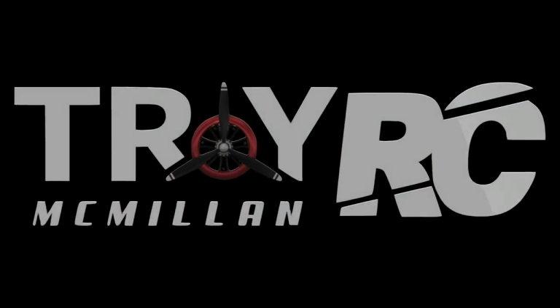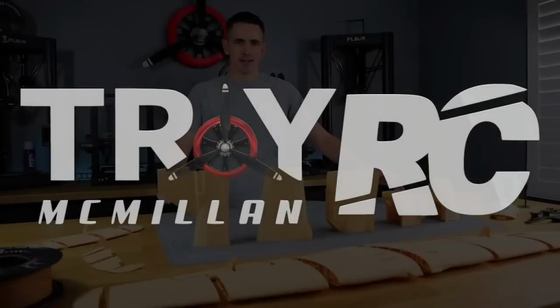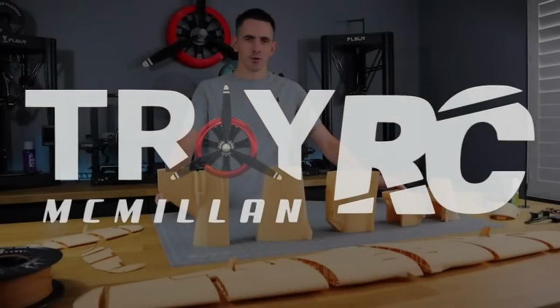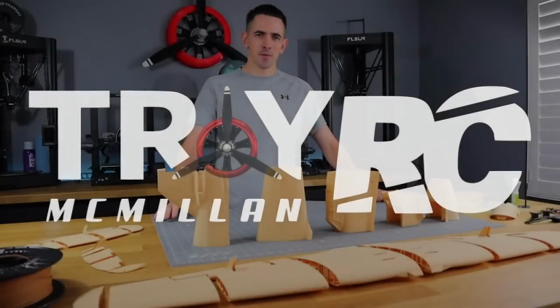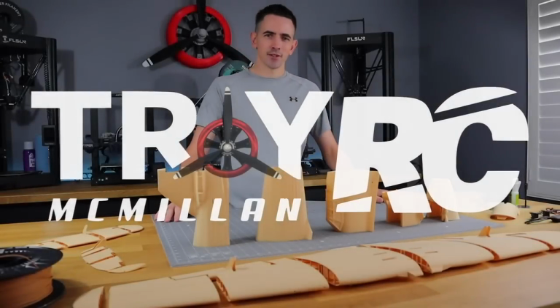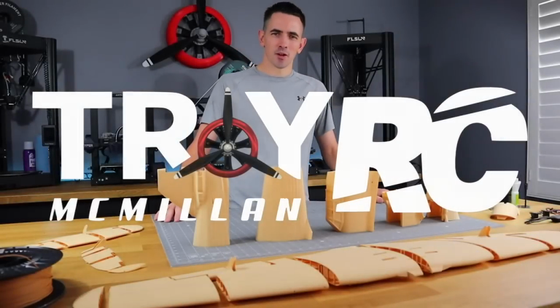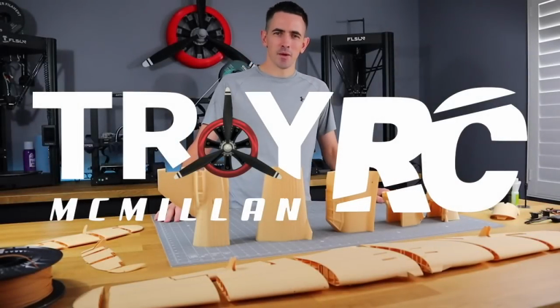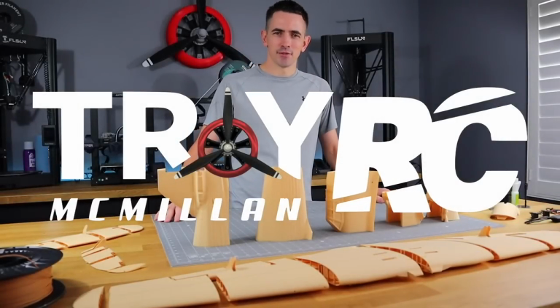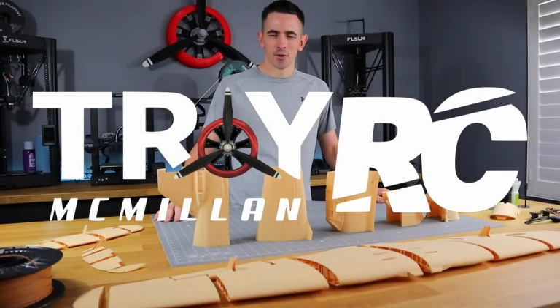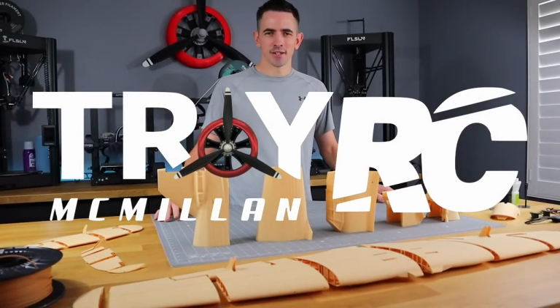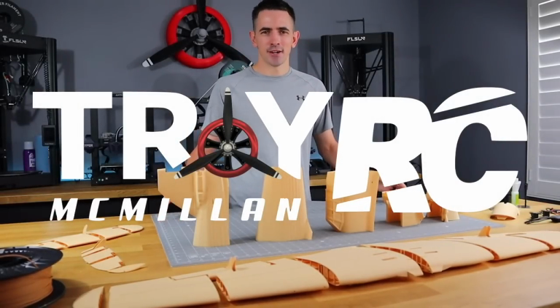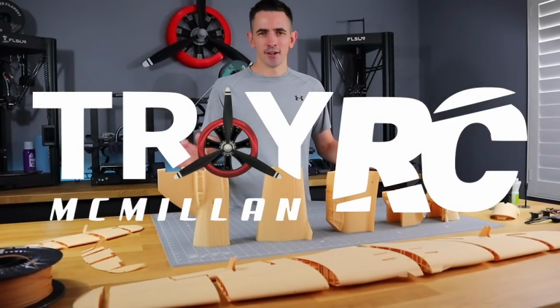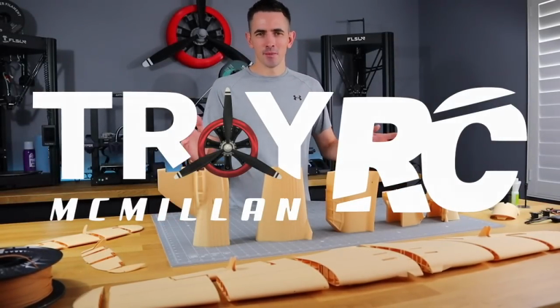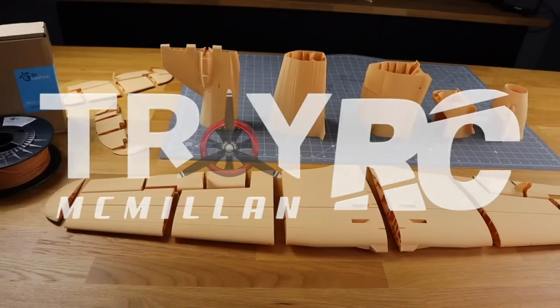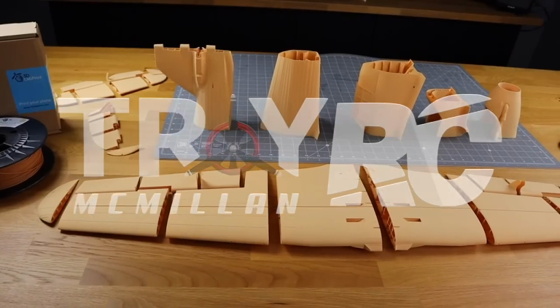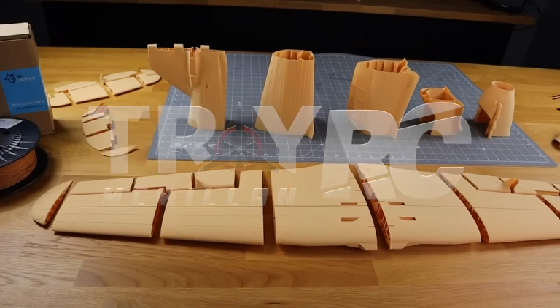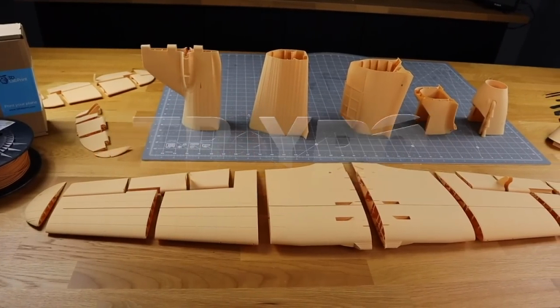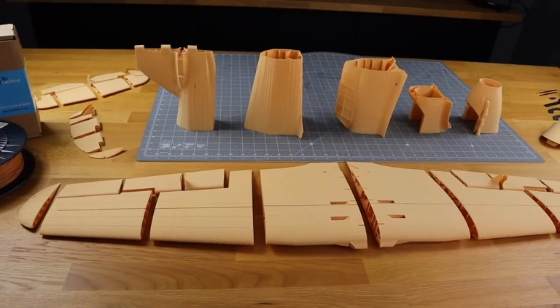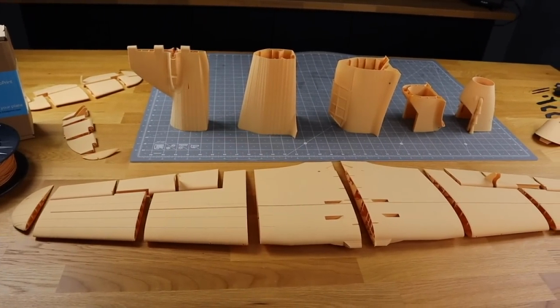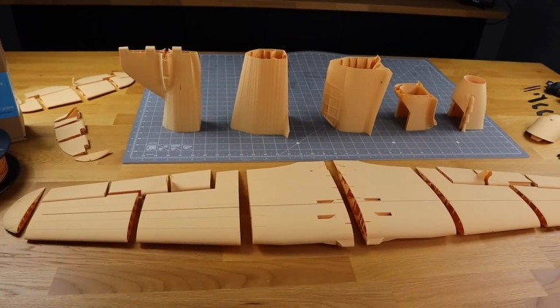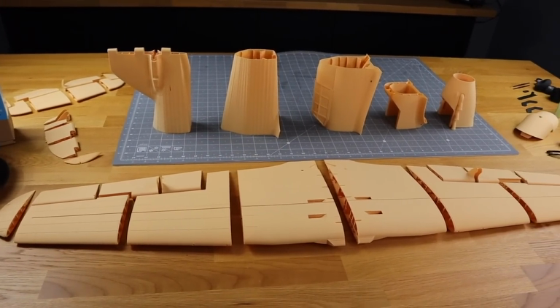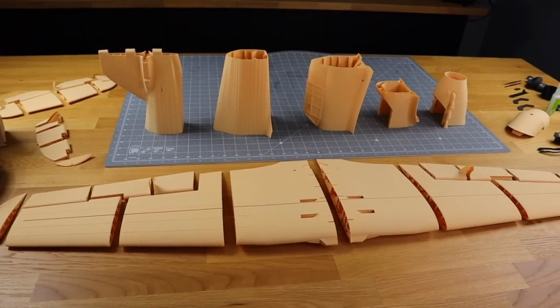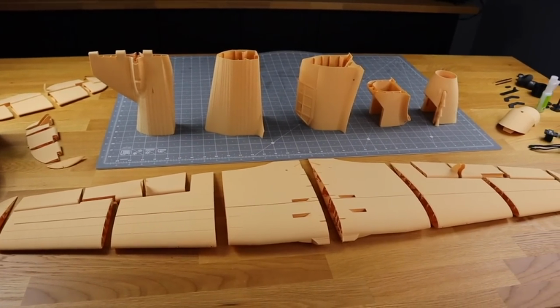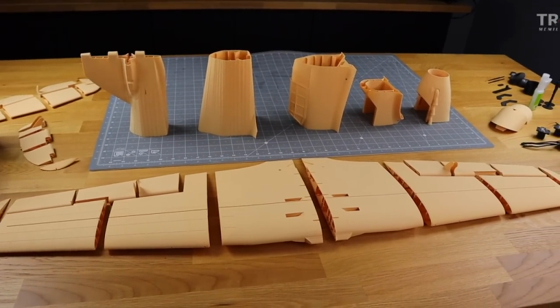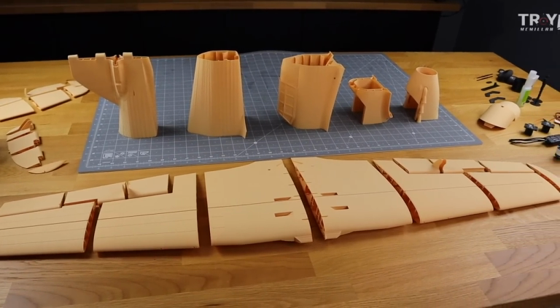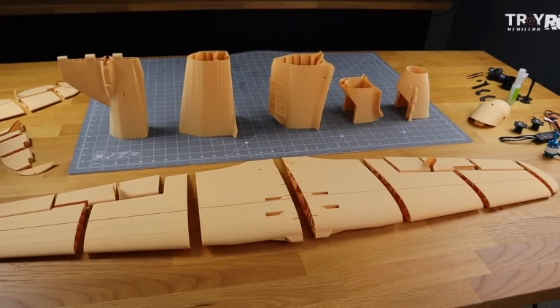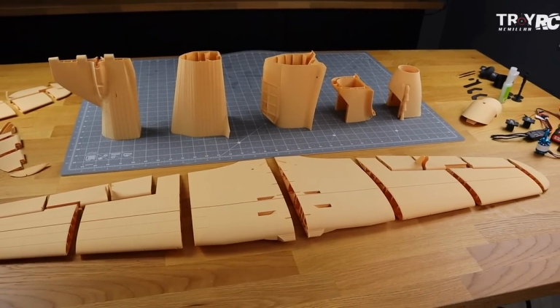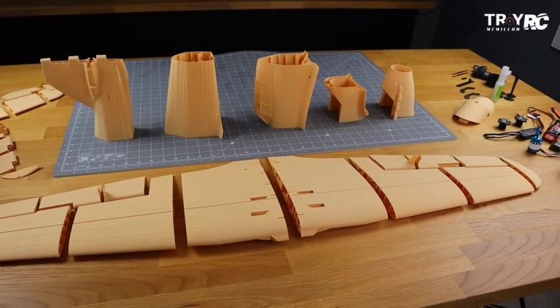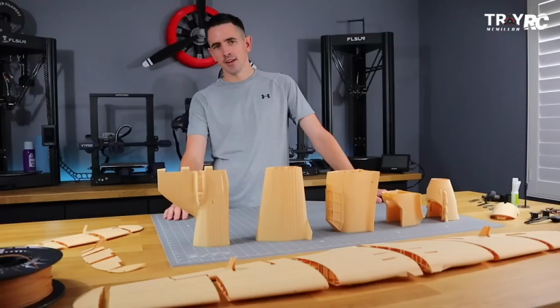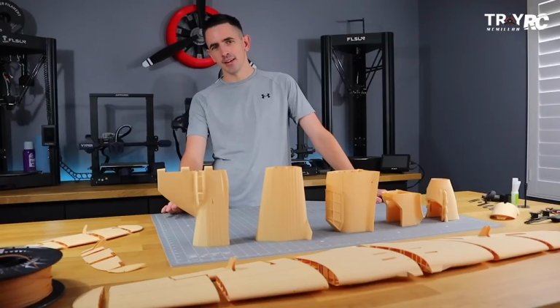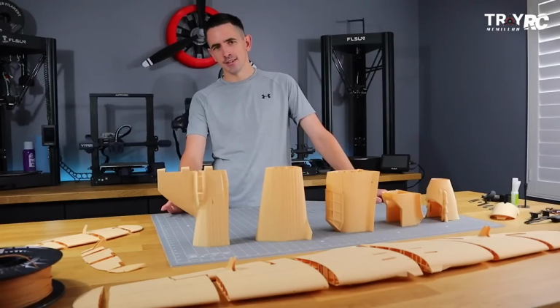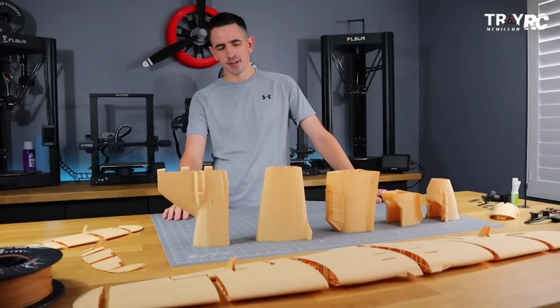Hey guys, welcome back to the workbench. Before we get started on the build, we've got a really cool trick that's going to make your printing way easier.